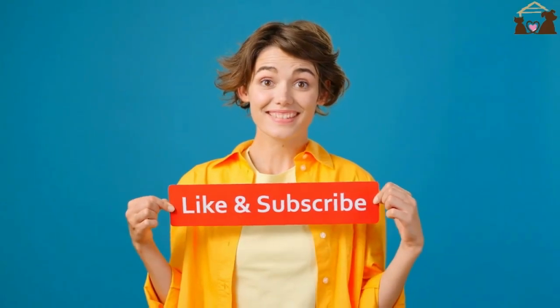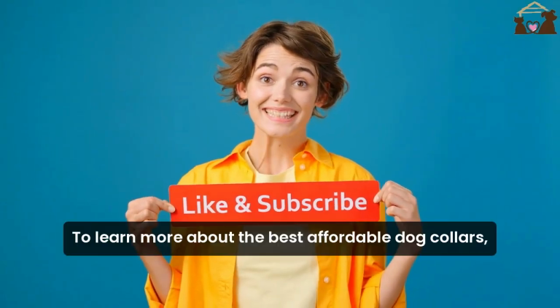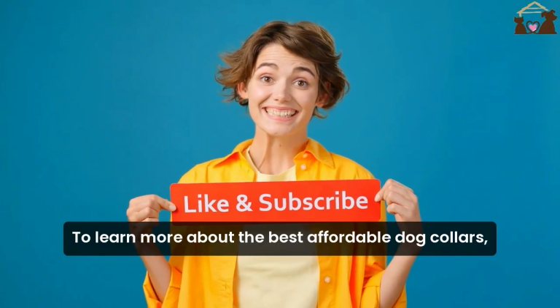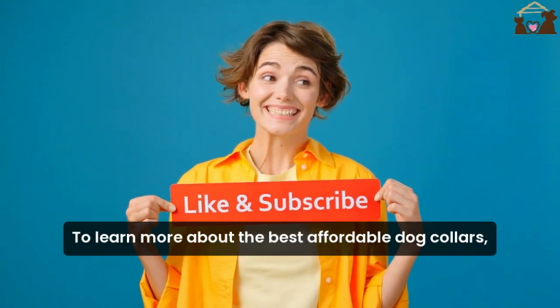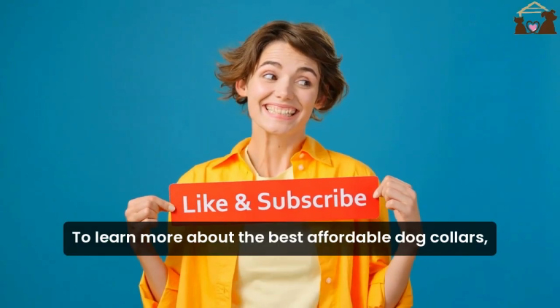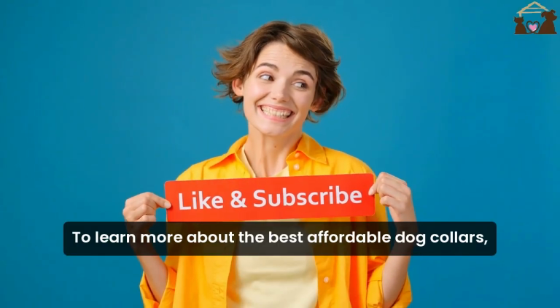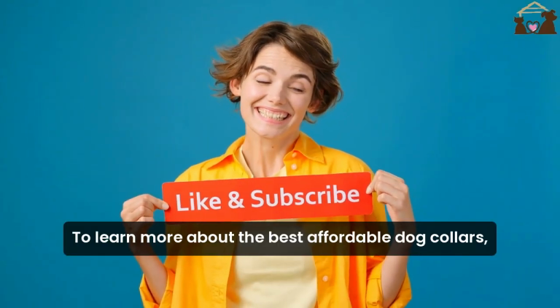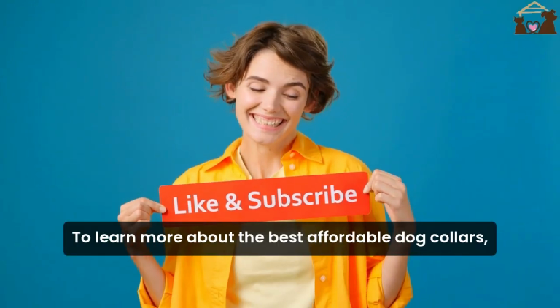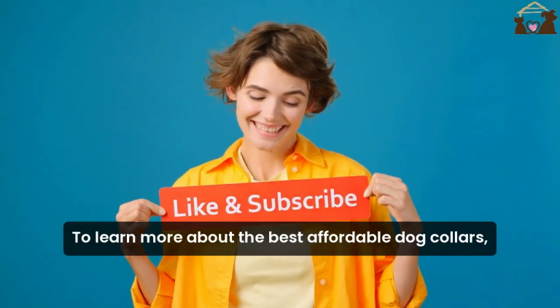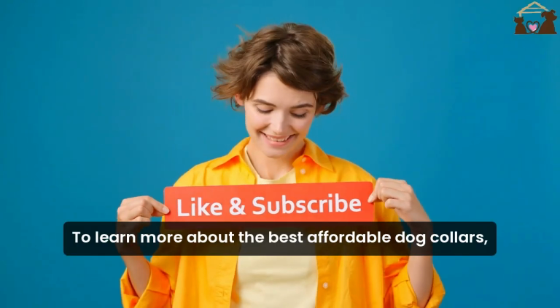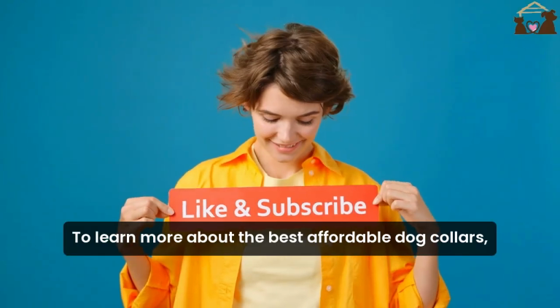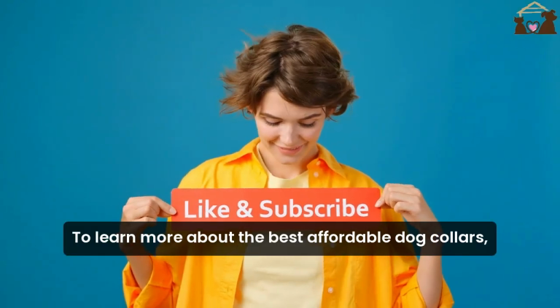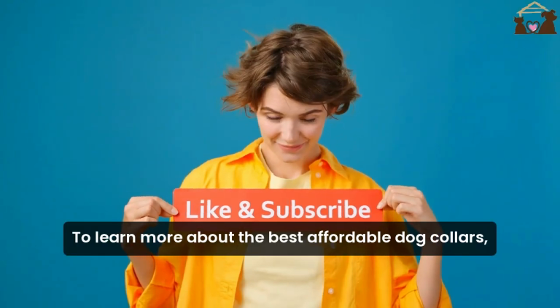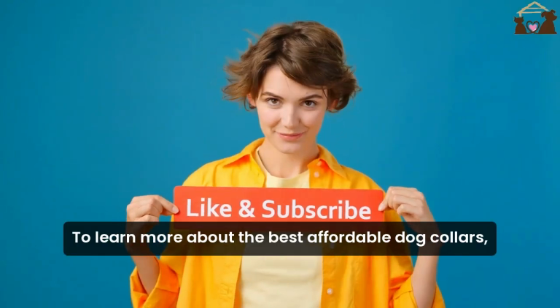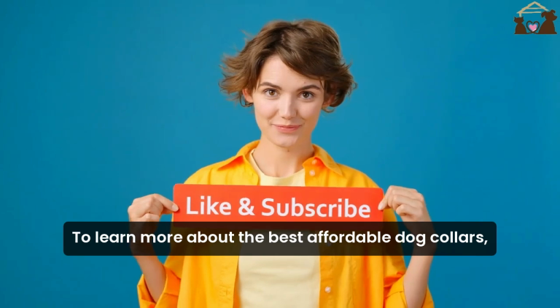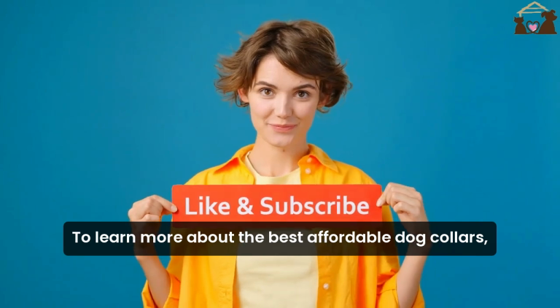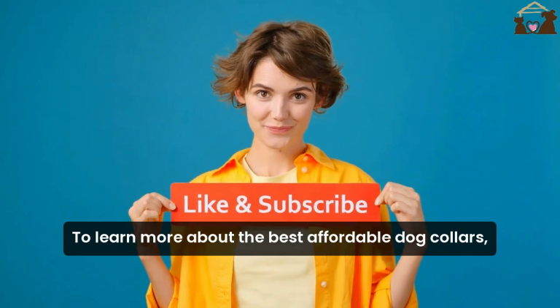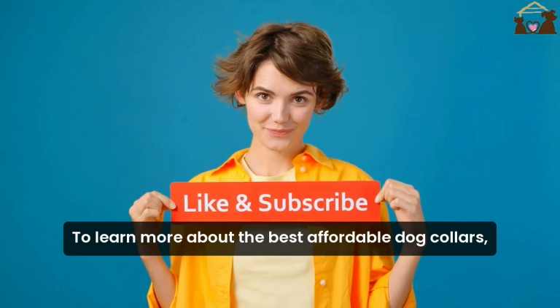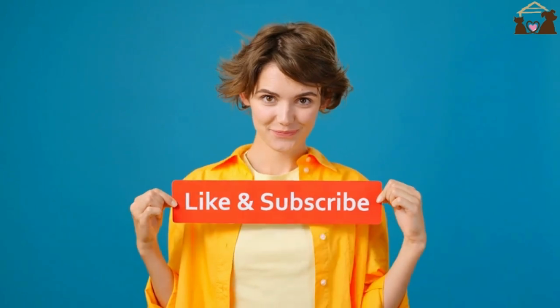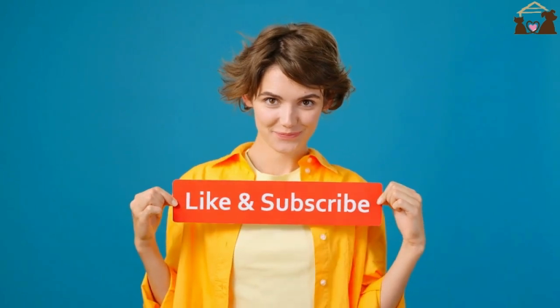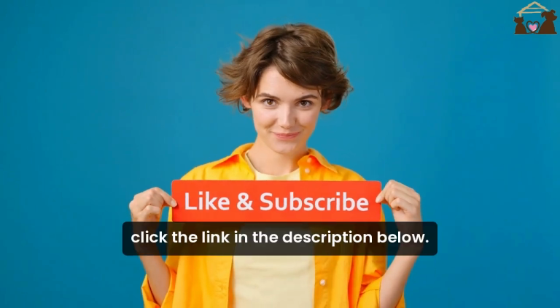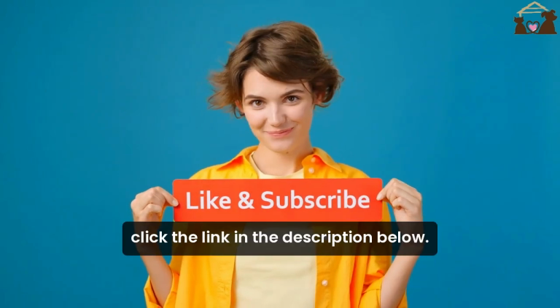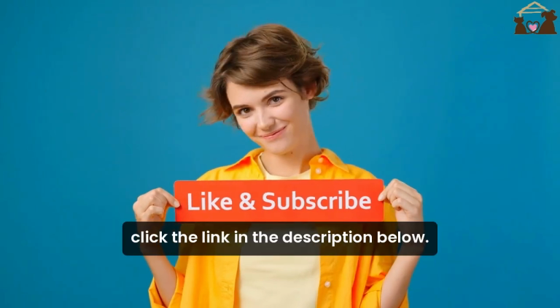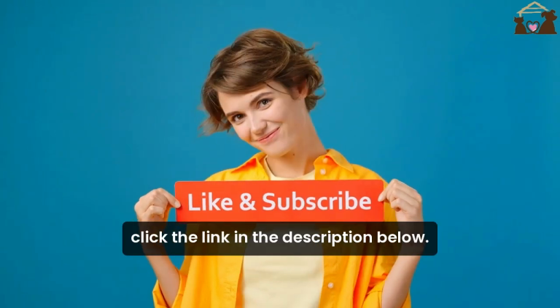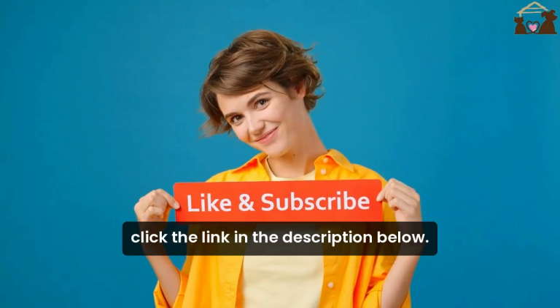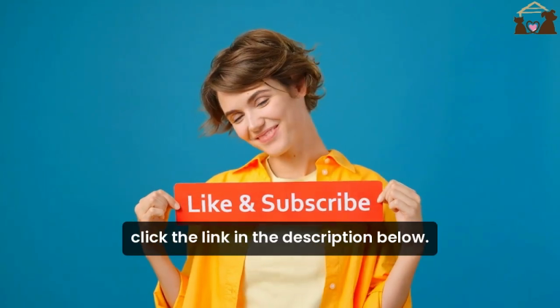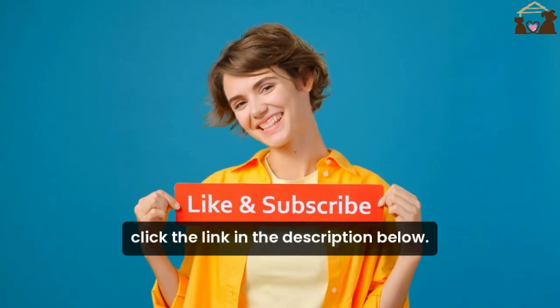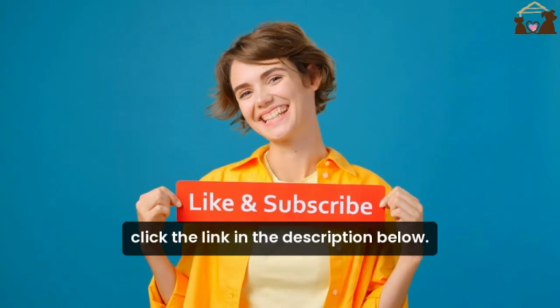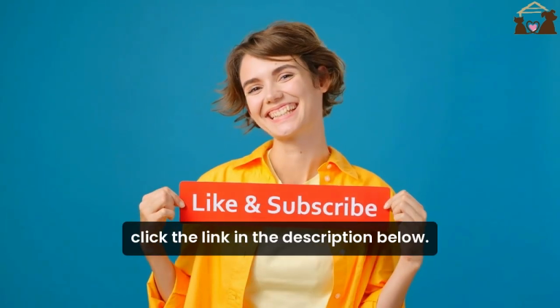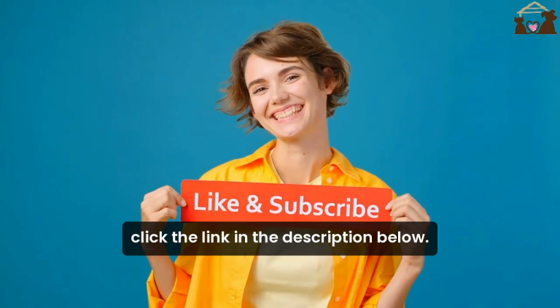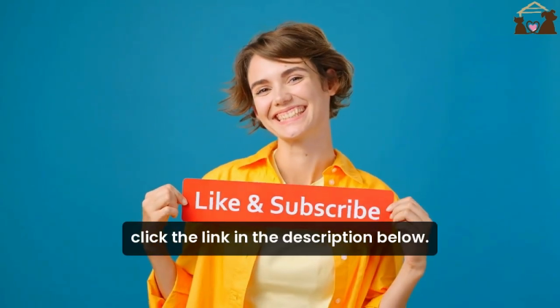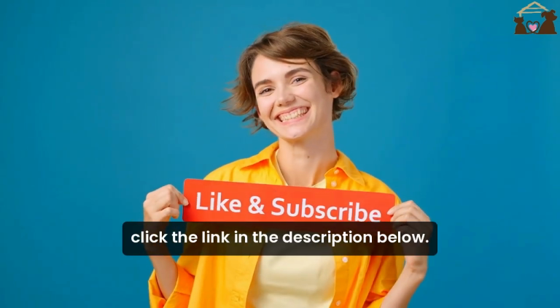To learn more about the best affordable dog collars, click the link in the description below.